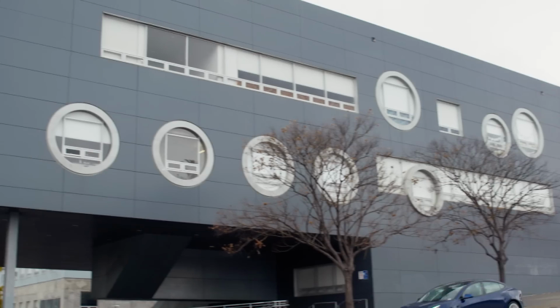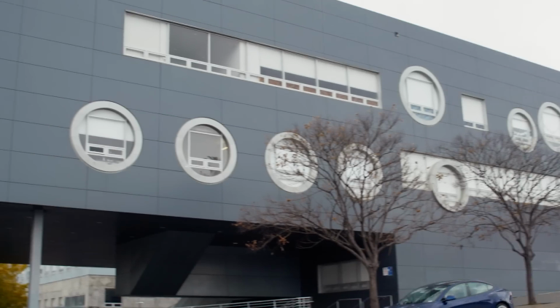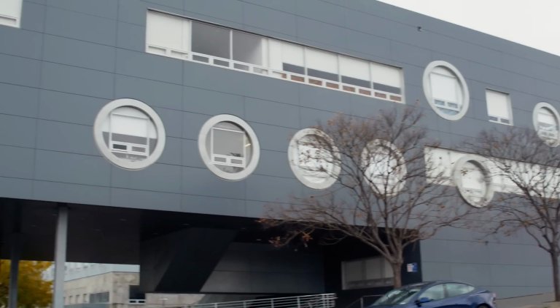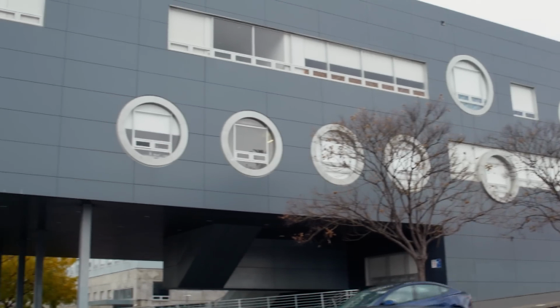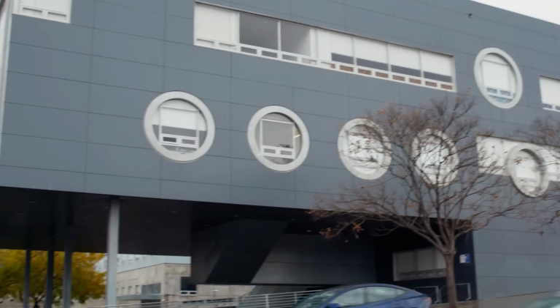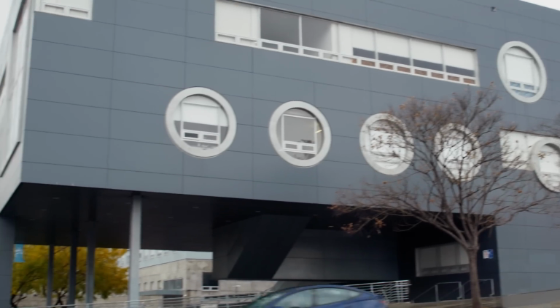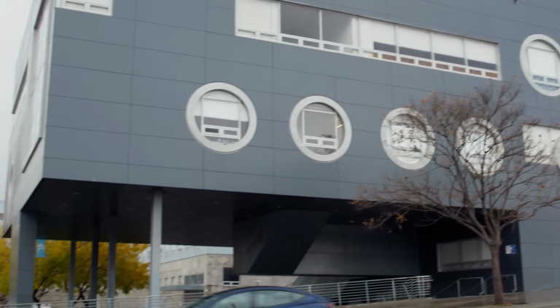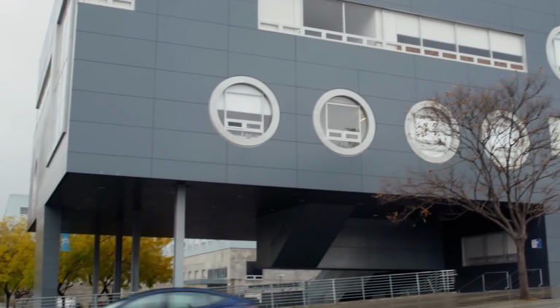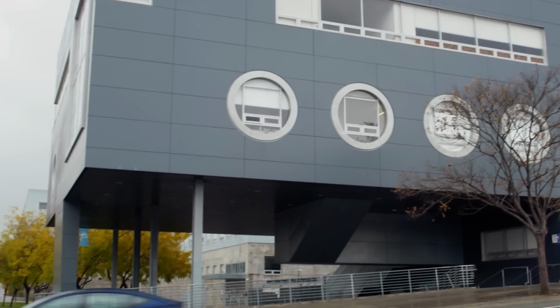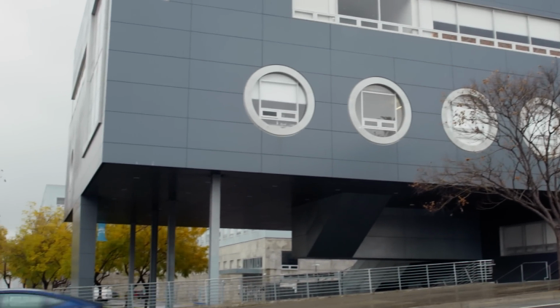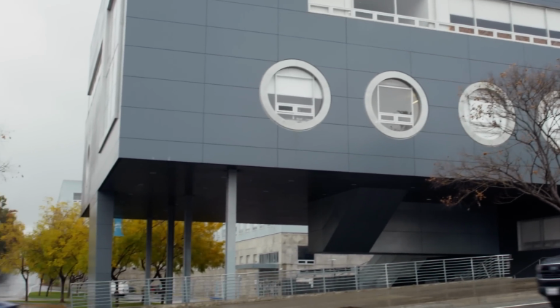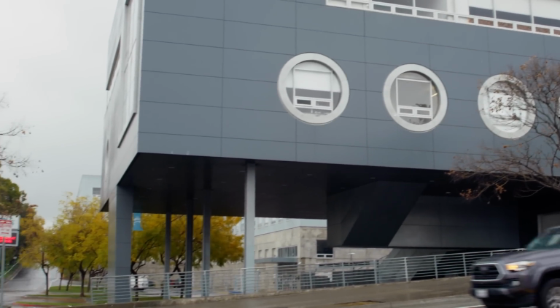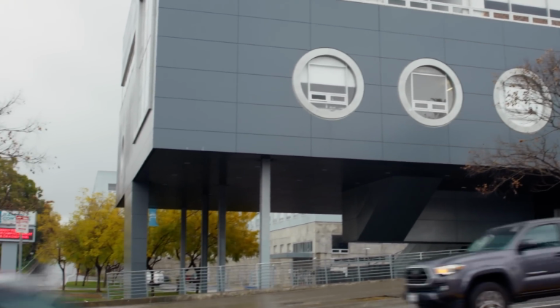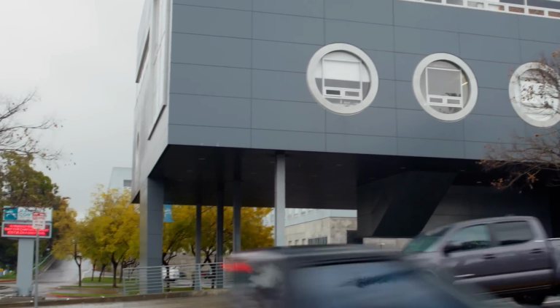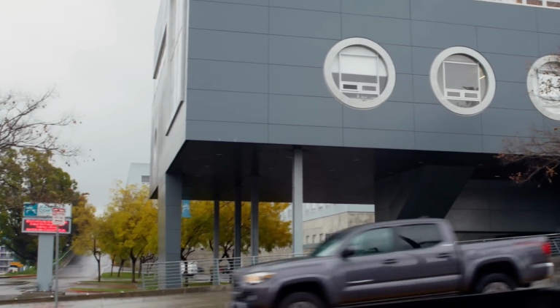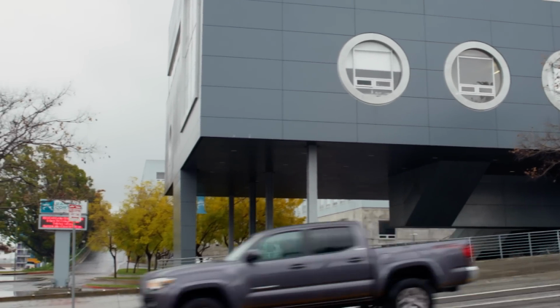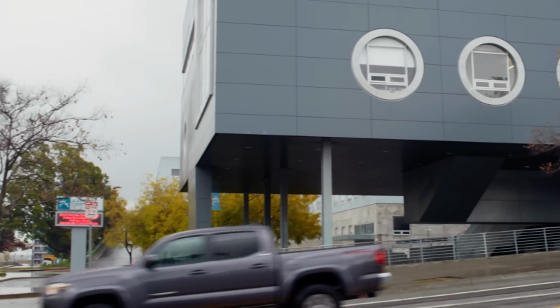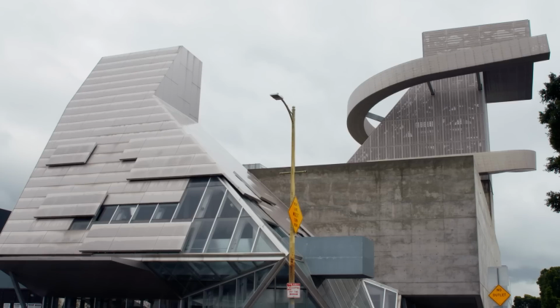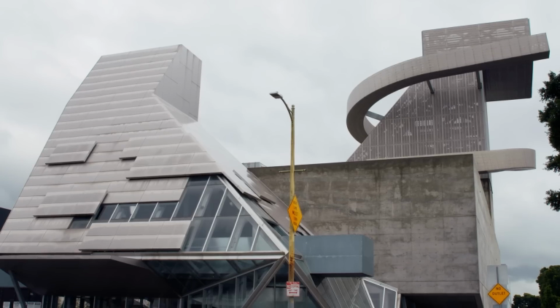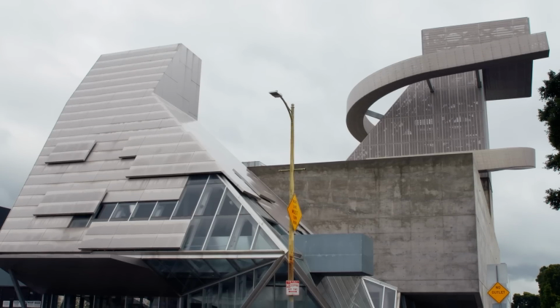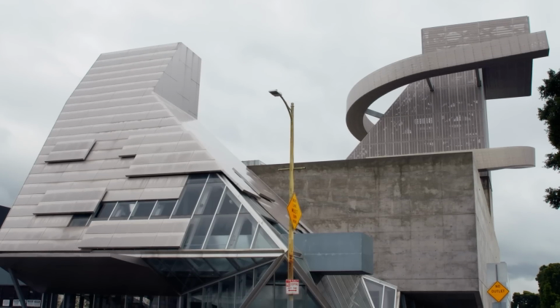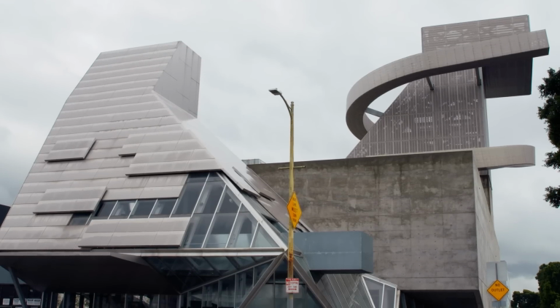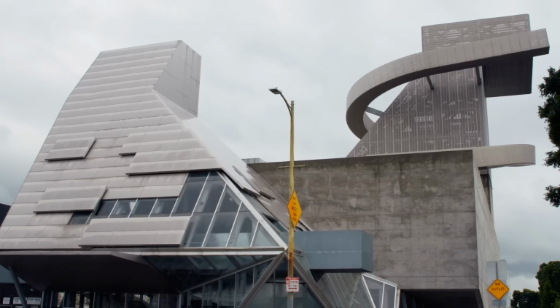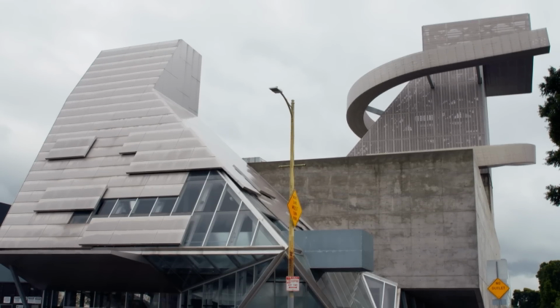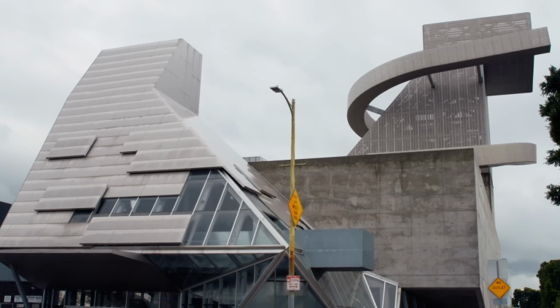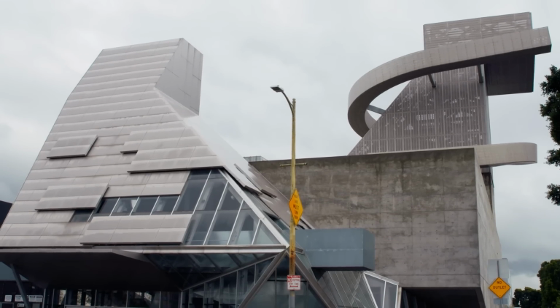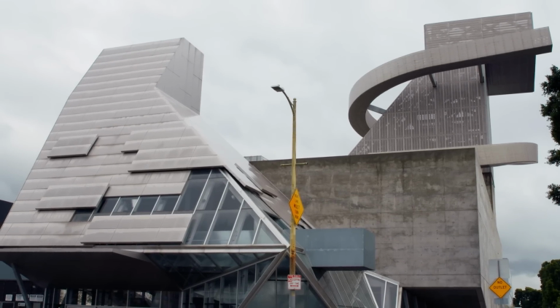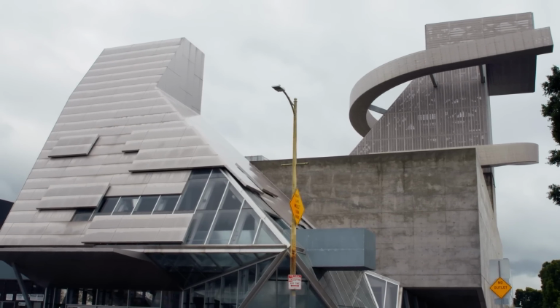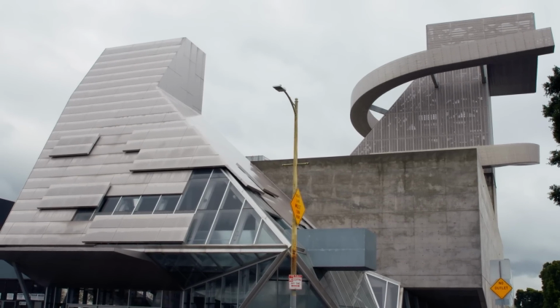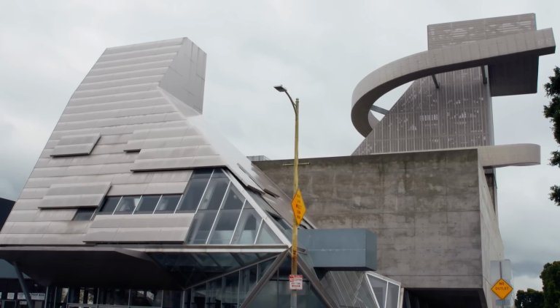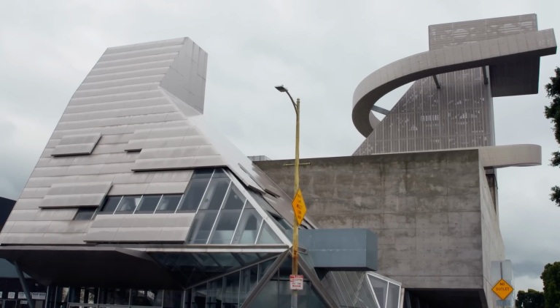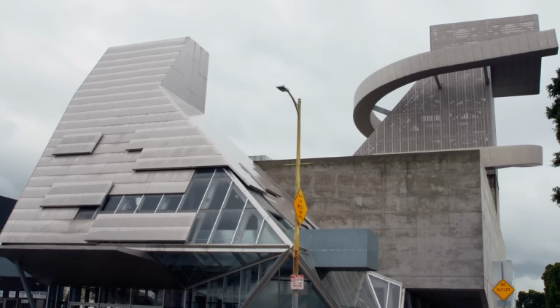Central High School No. 9 is really just one part of an assemblage of really amazing buildings in and around downtown Los Angeles.